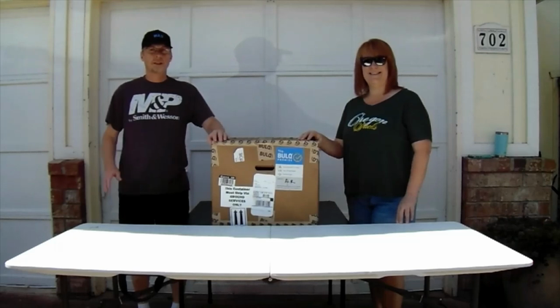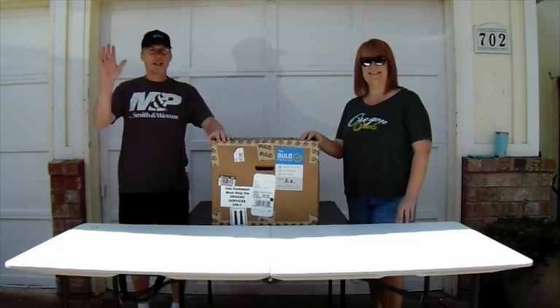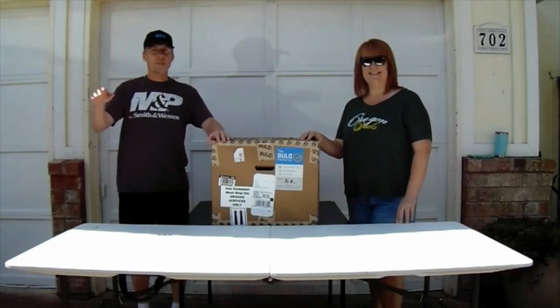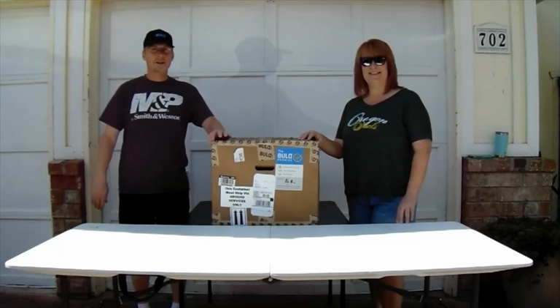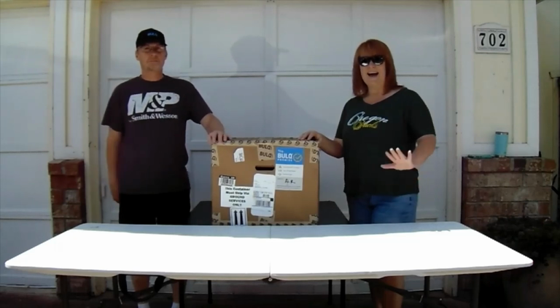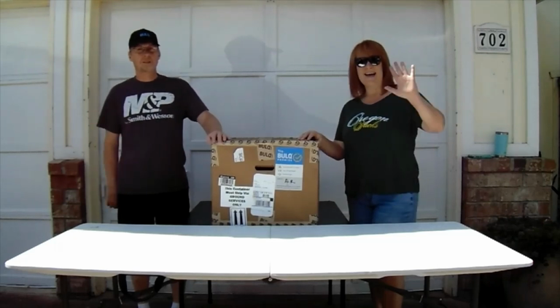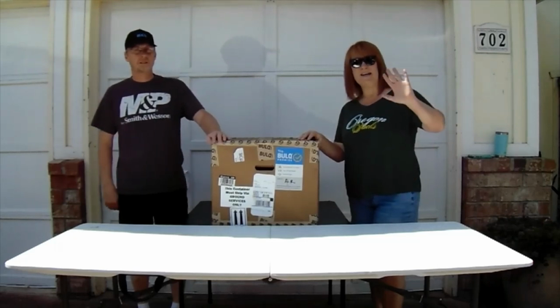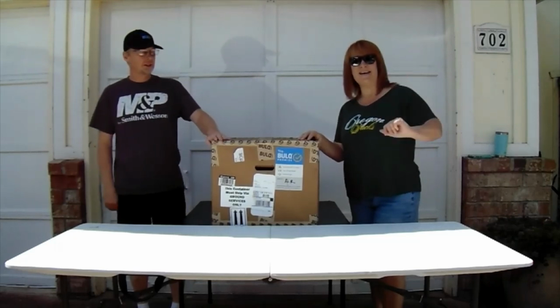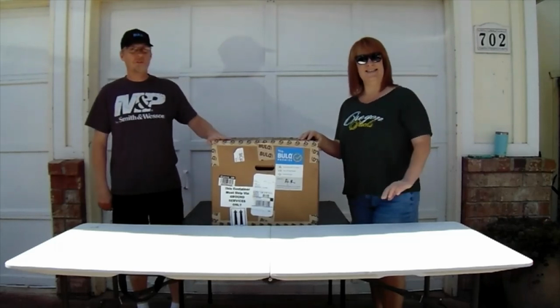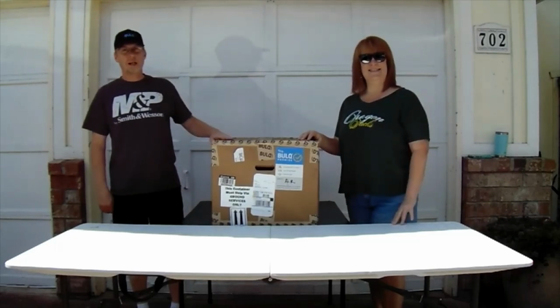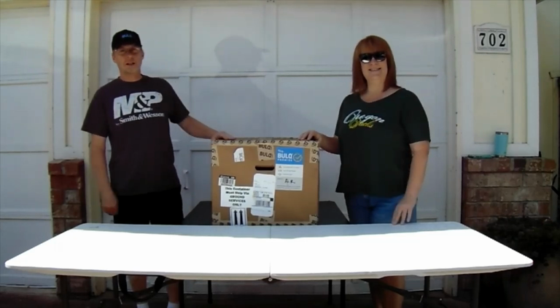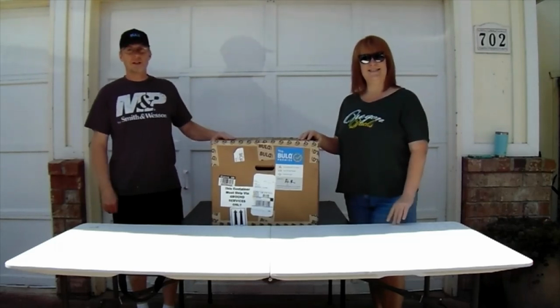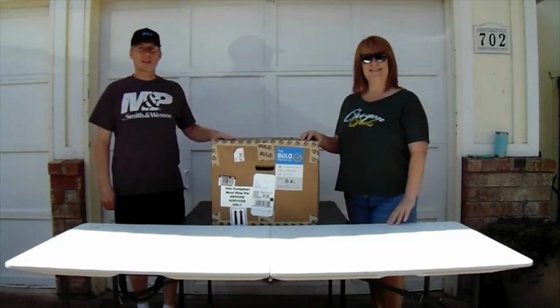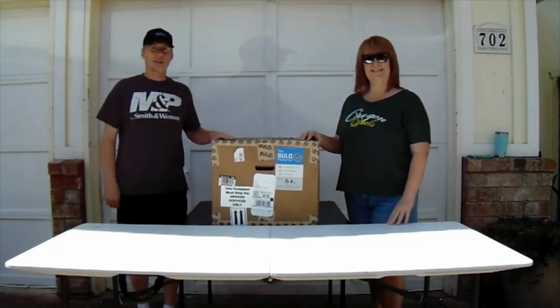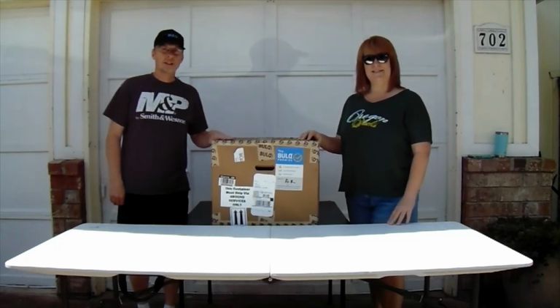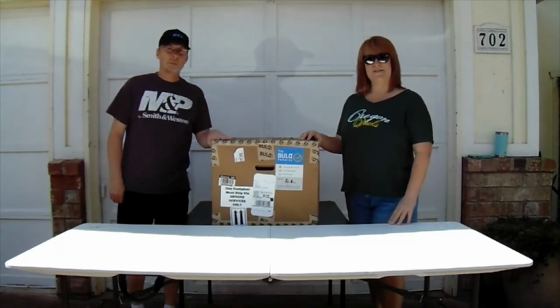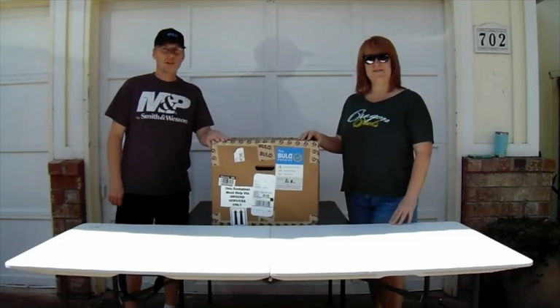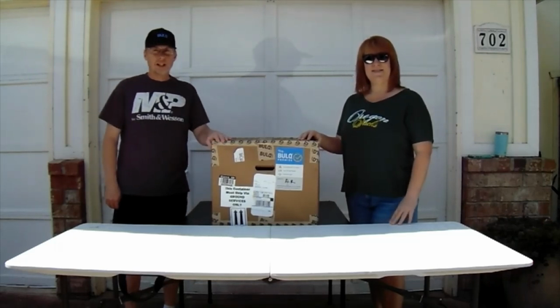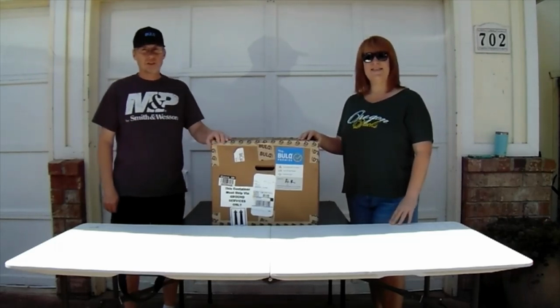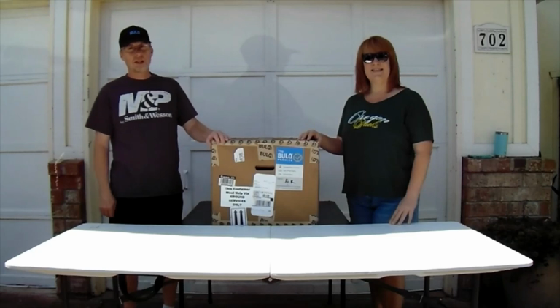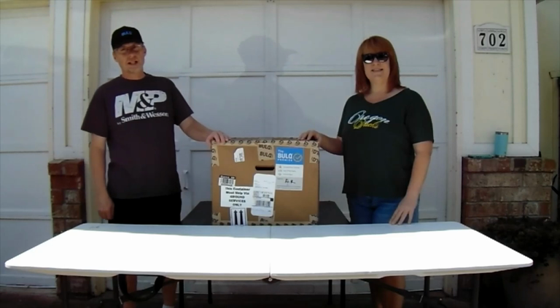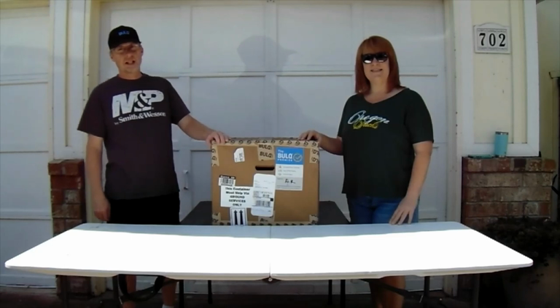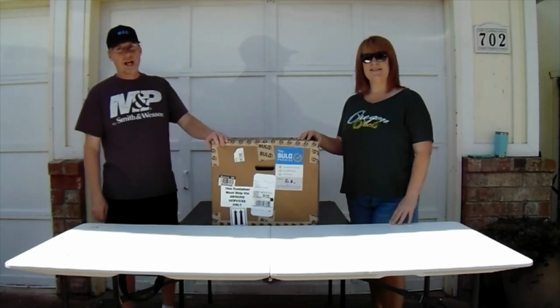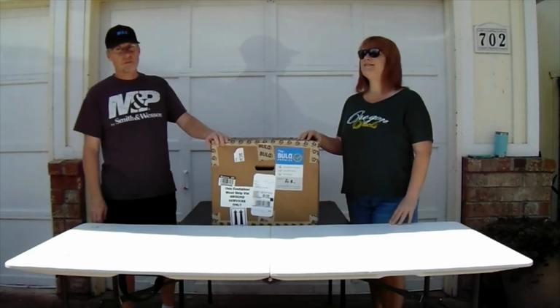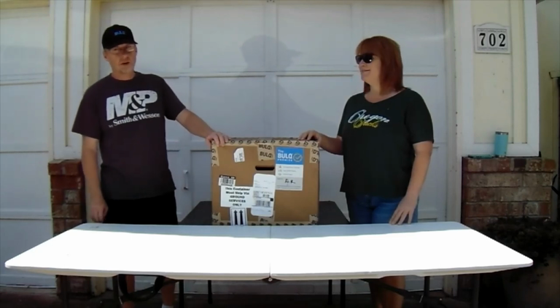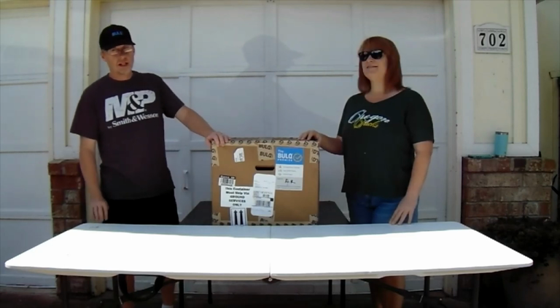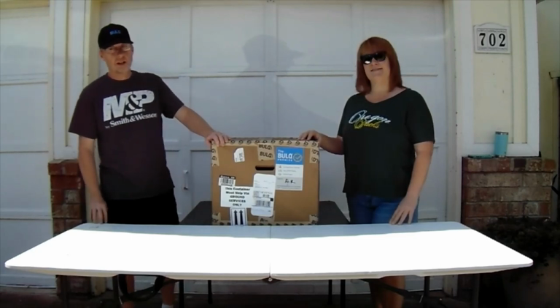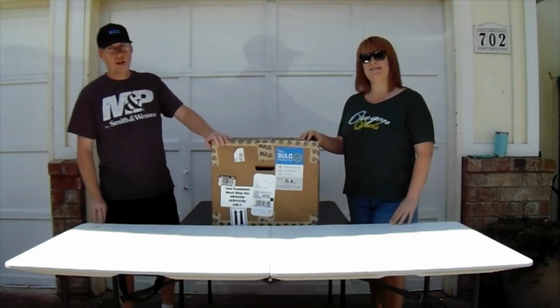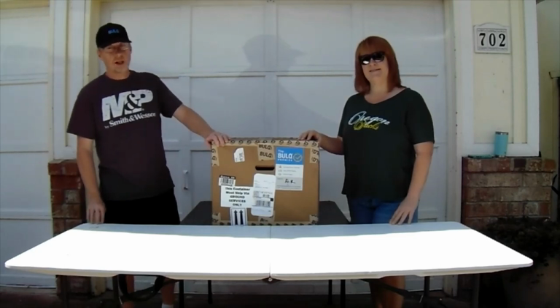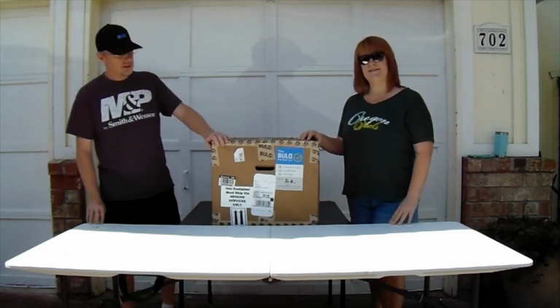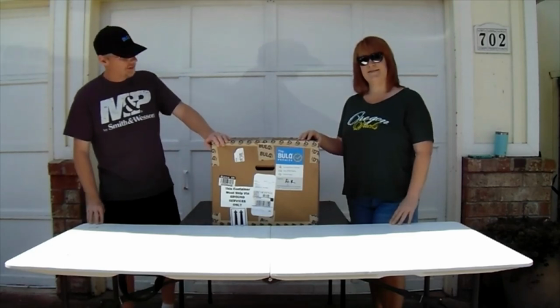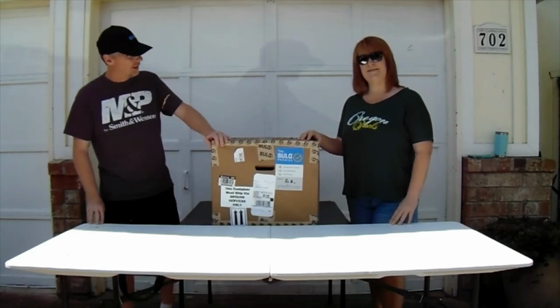Hi, I'm Mike. Hi, I'm Terry. We're from Mike and Terry's Resale. Appreciate you guys tuning in again today for our next unboxing video.